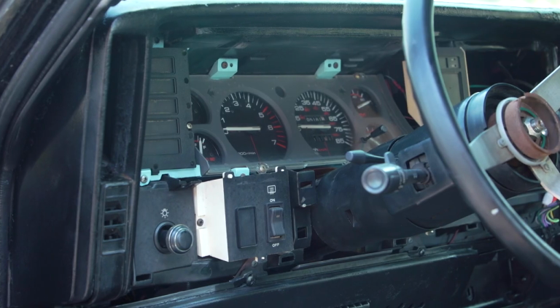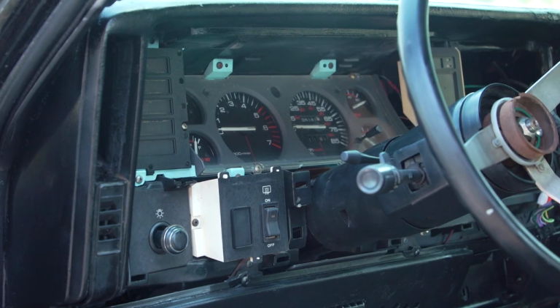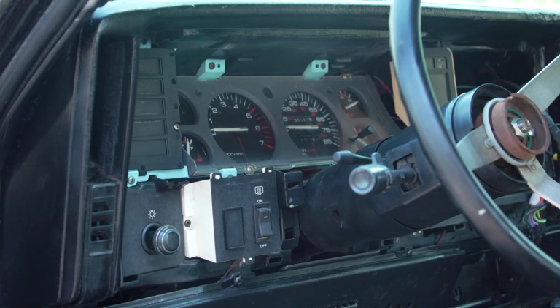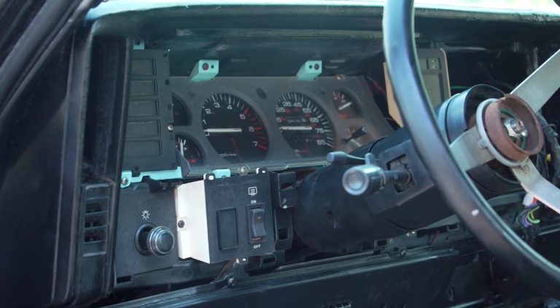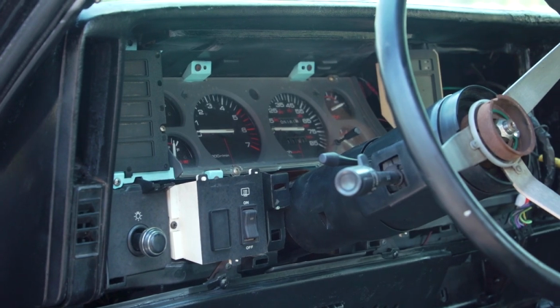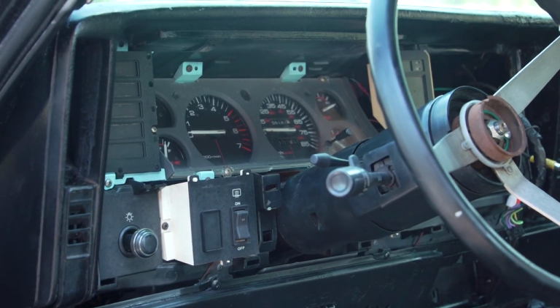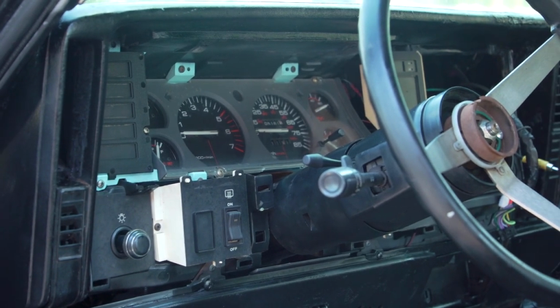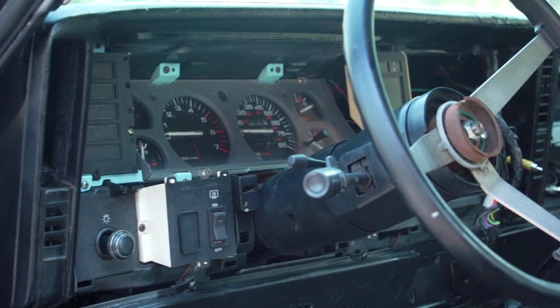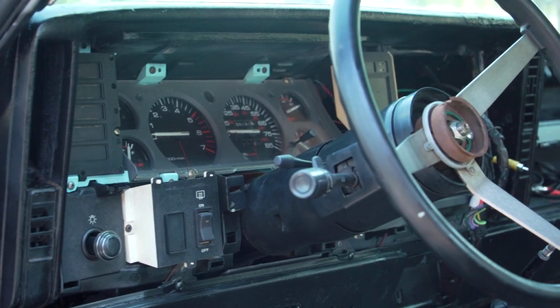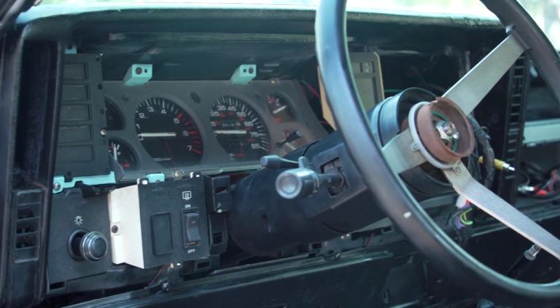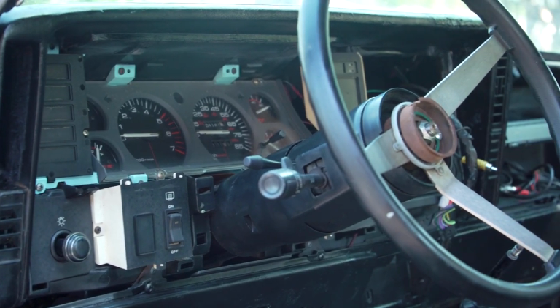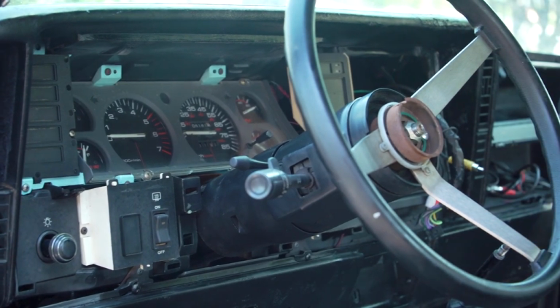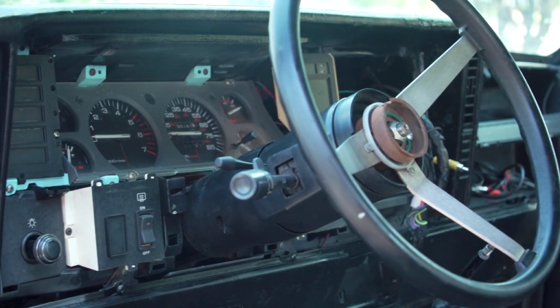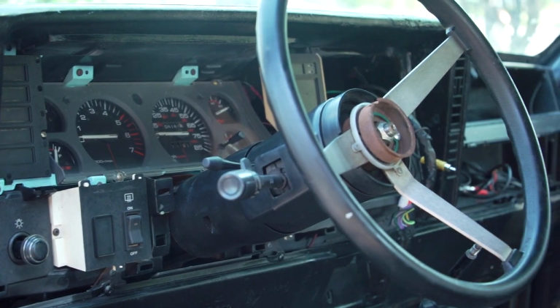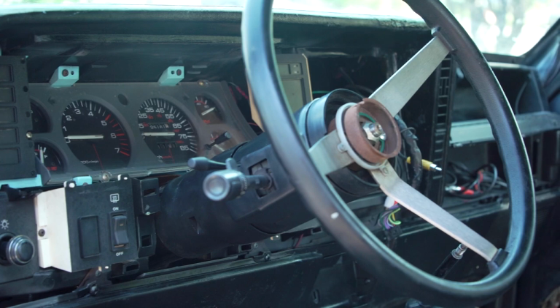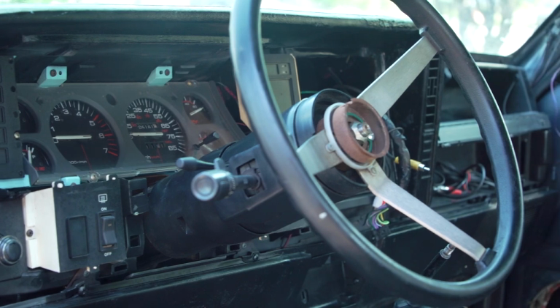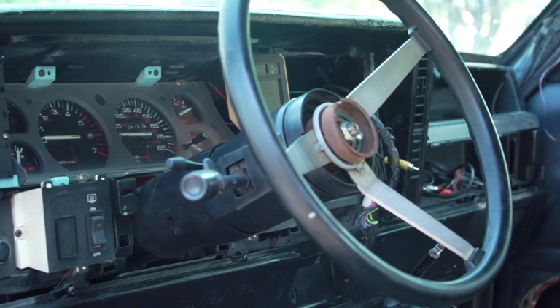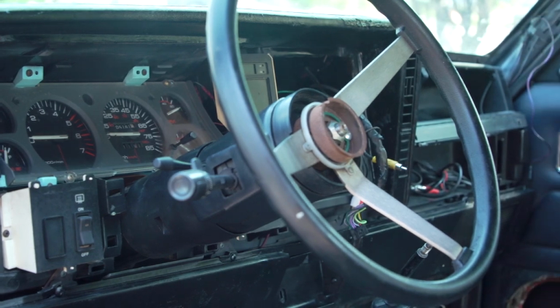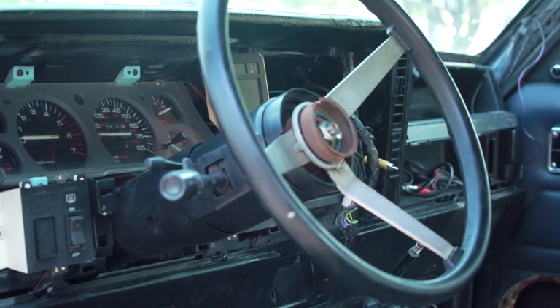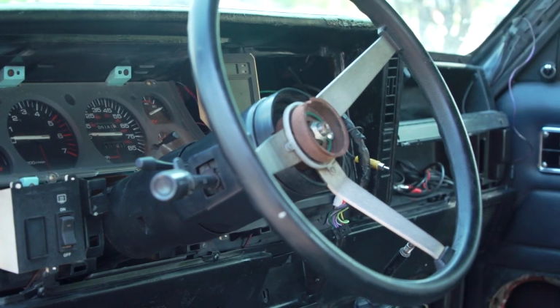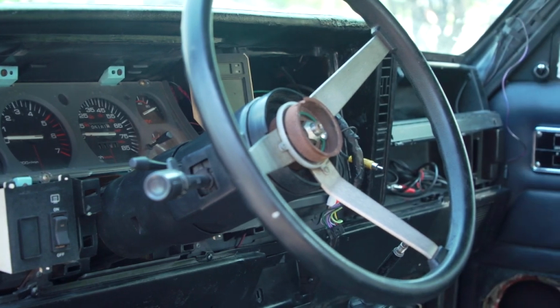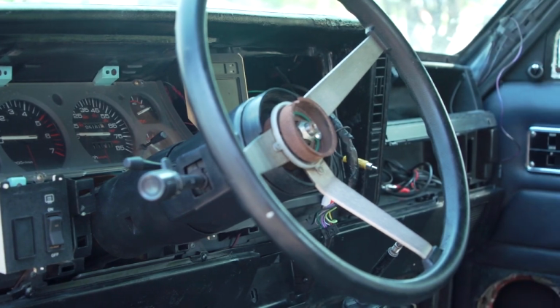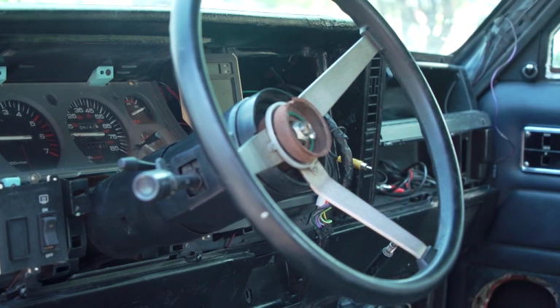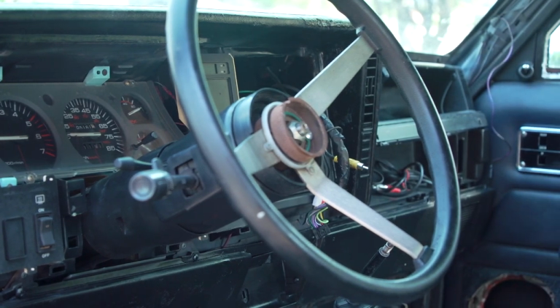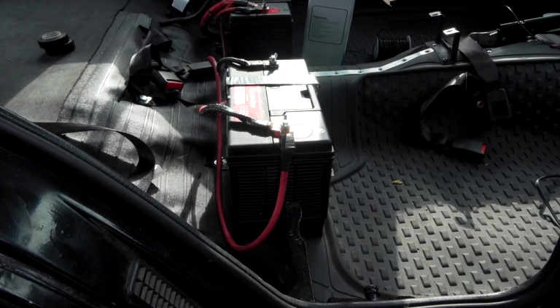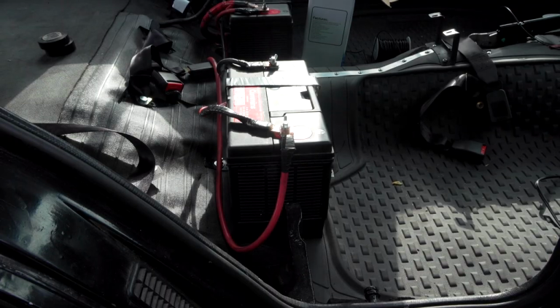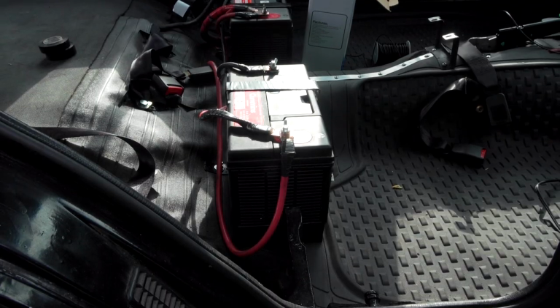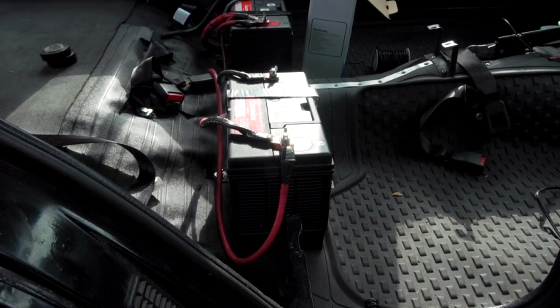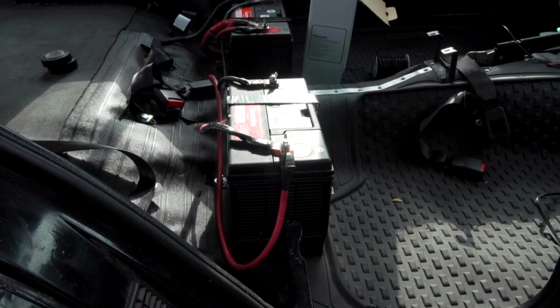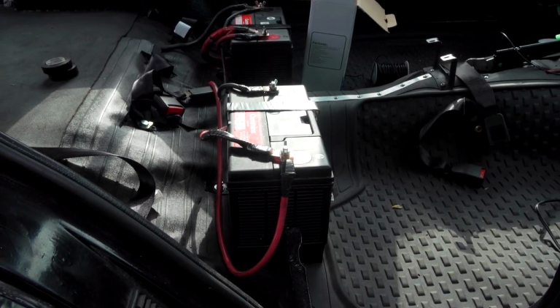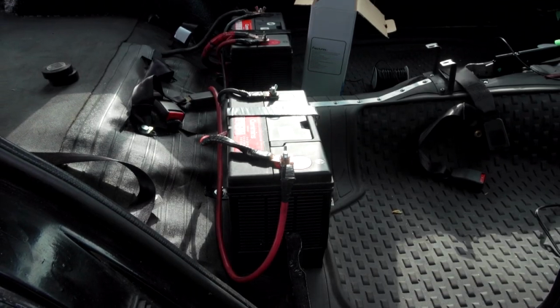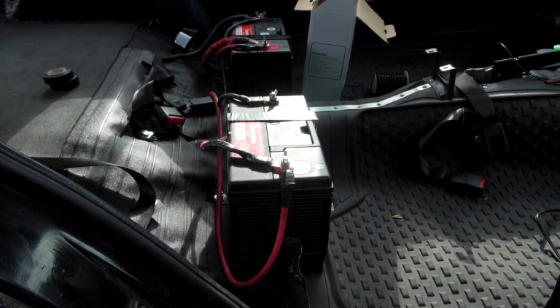I know on camera it doesn't look all that impressive, but trust me, a lot of time and effort went into cleaning this thing up. And there it is from another angle.